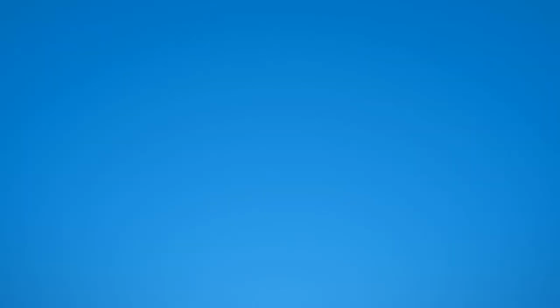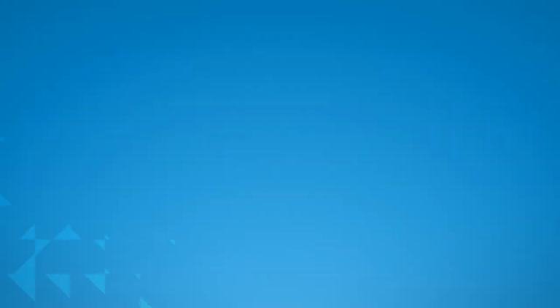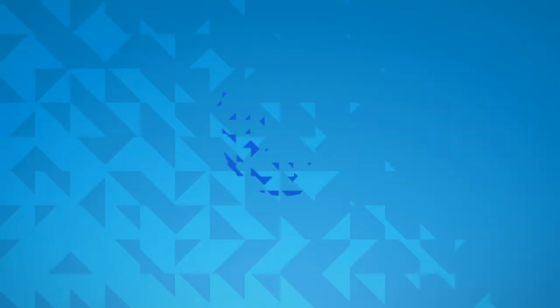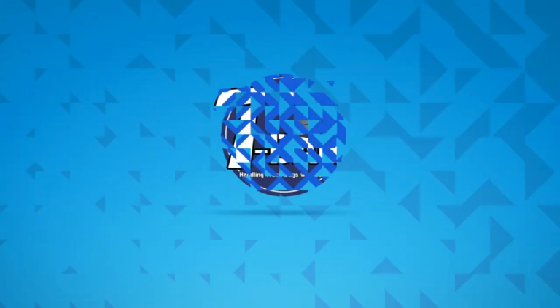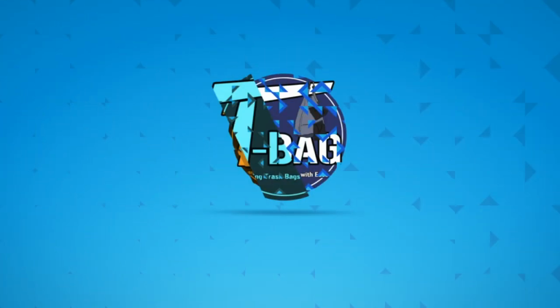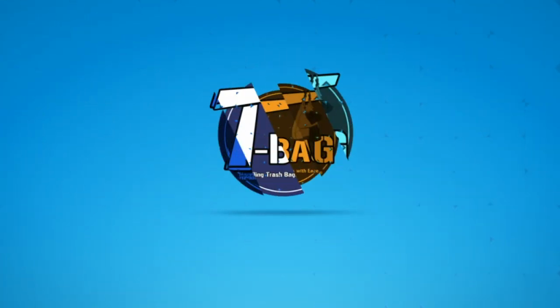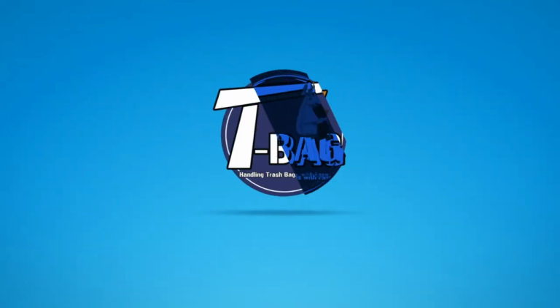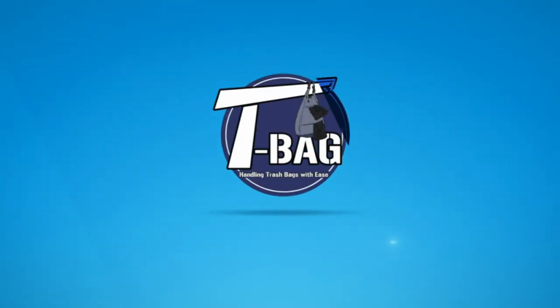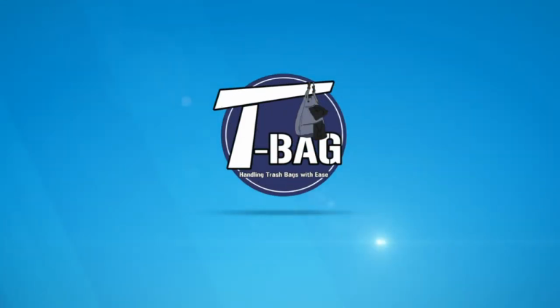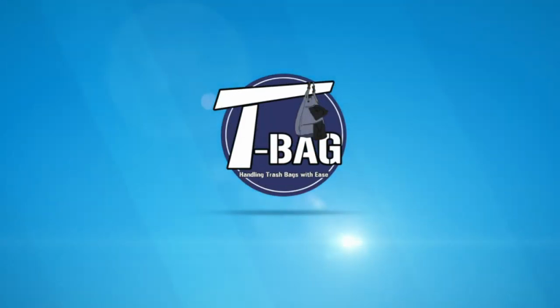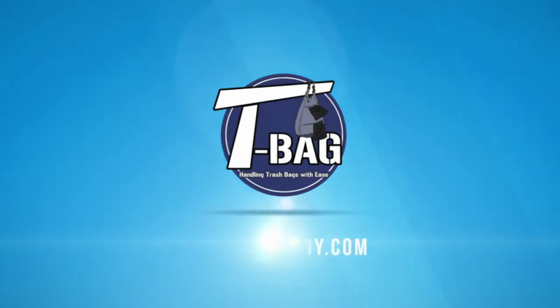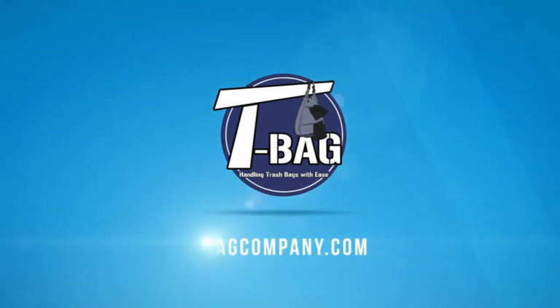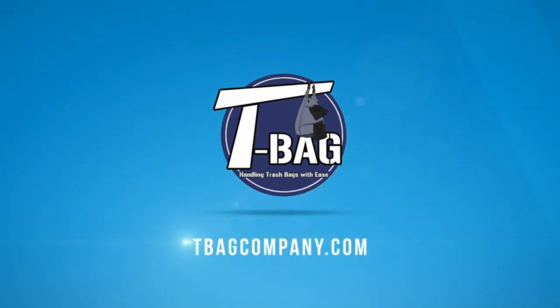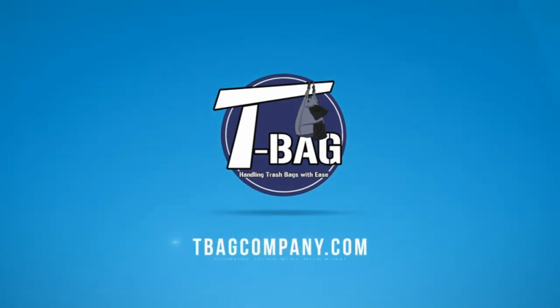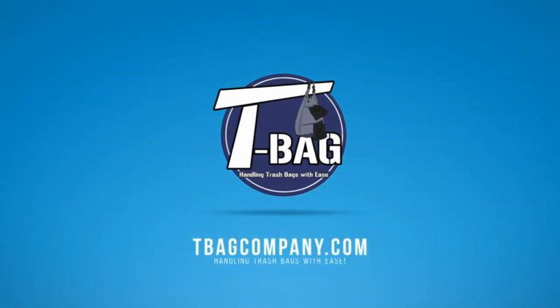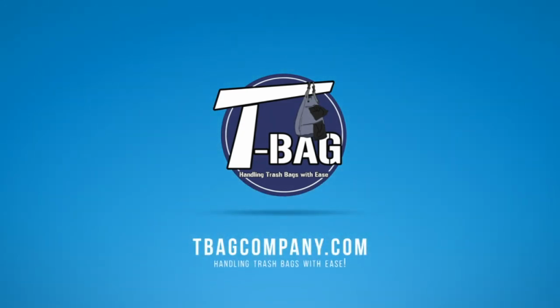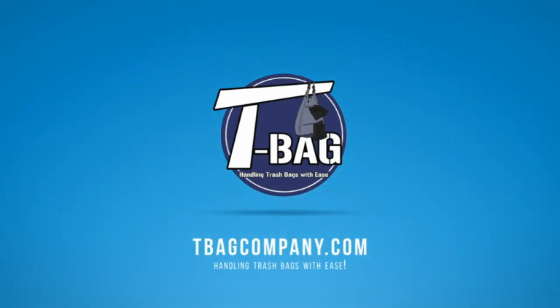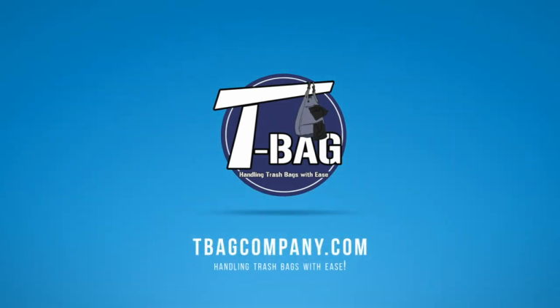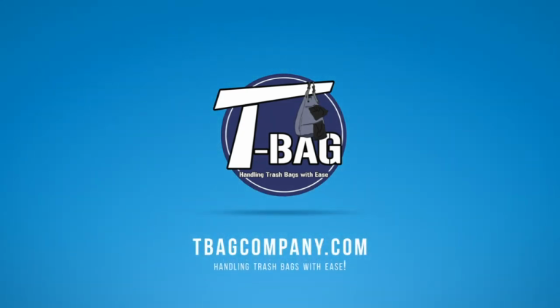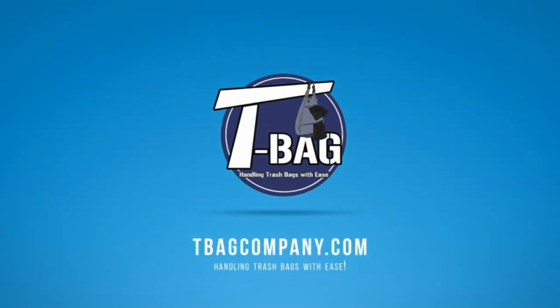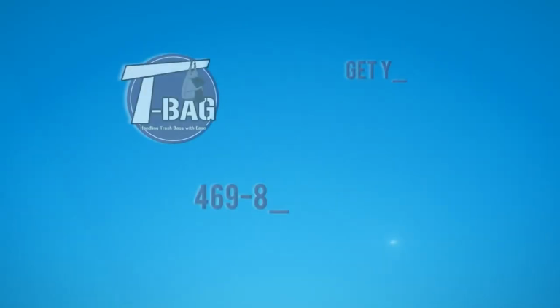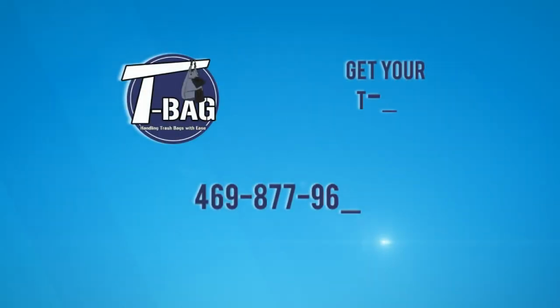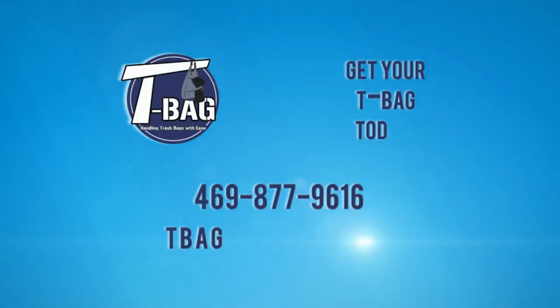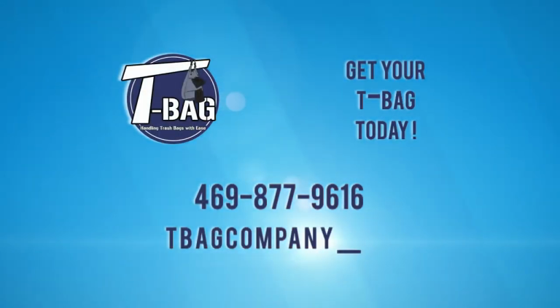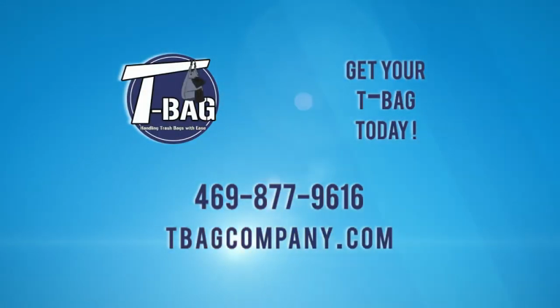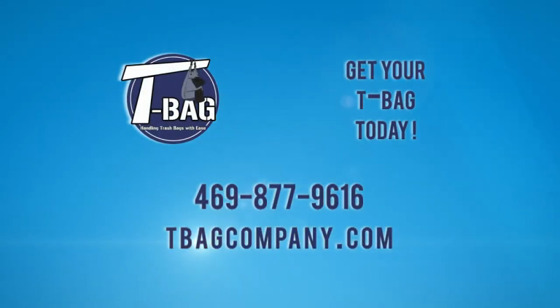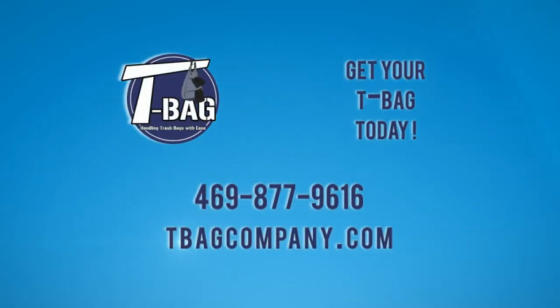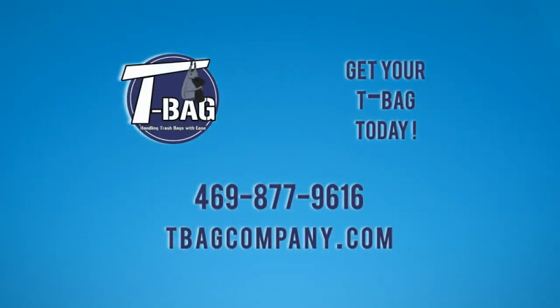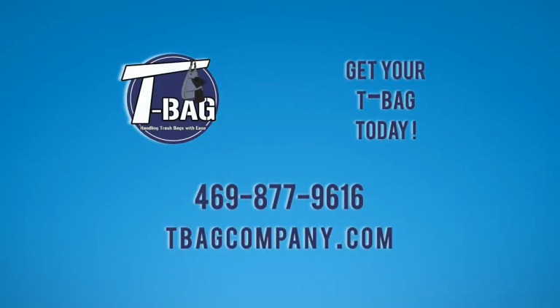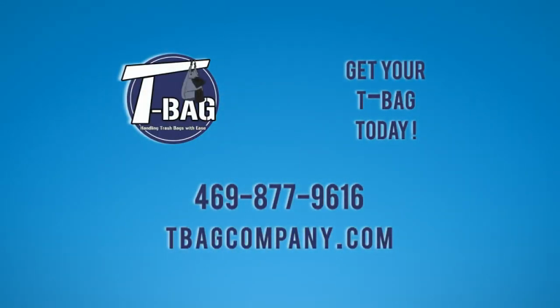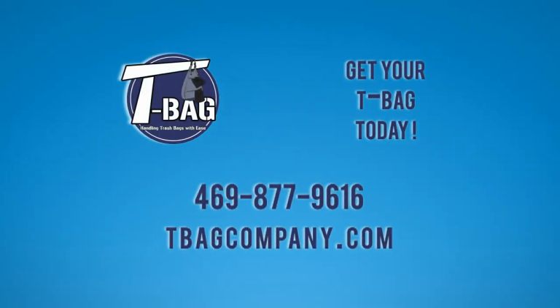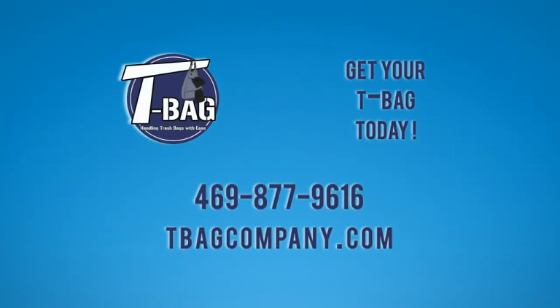Get your teabag today and start handling your trash bags with ease. Call or order online now.